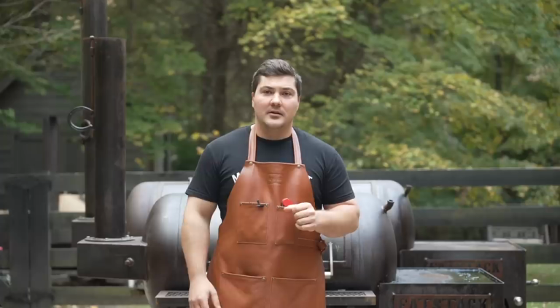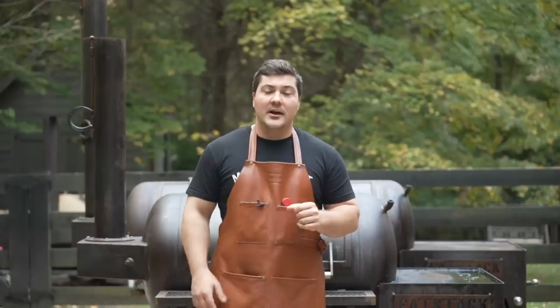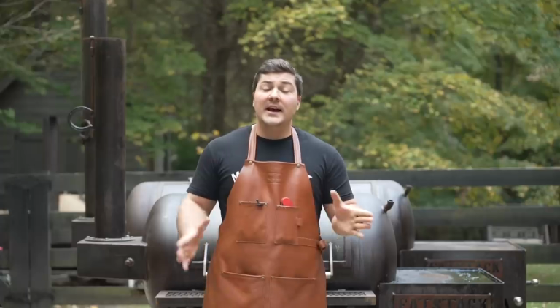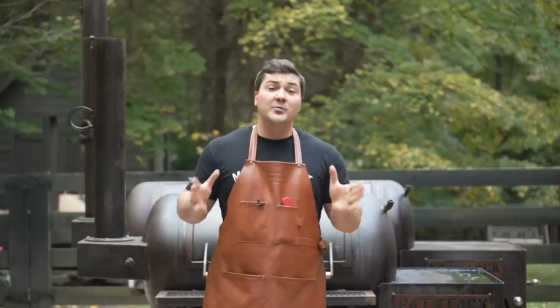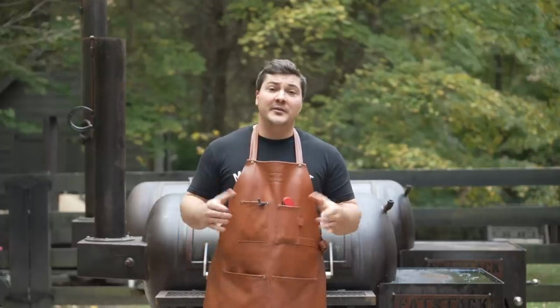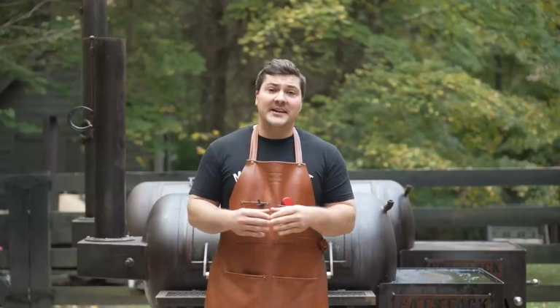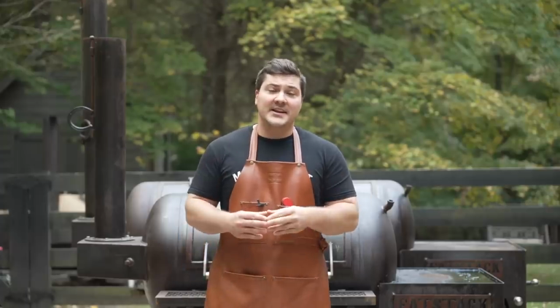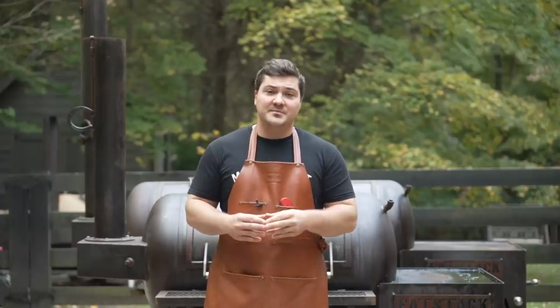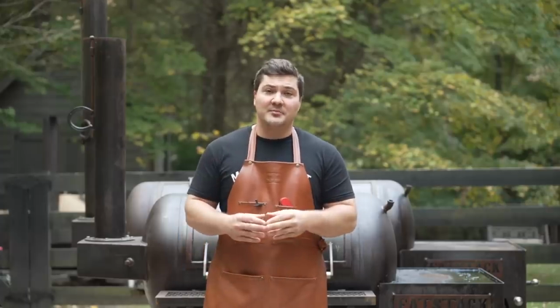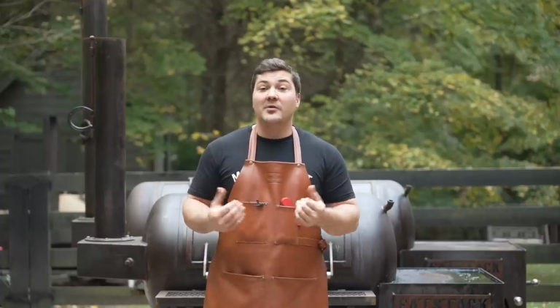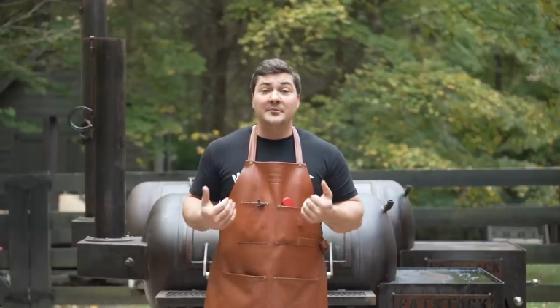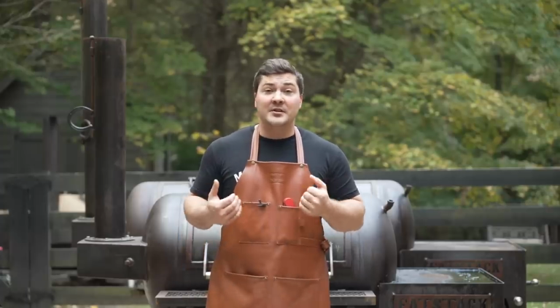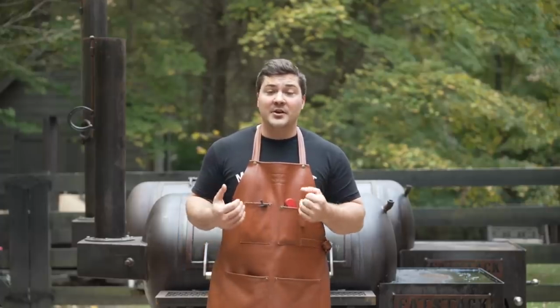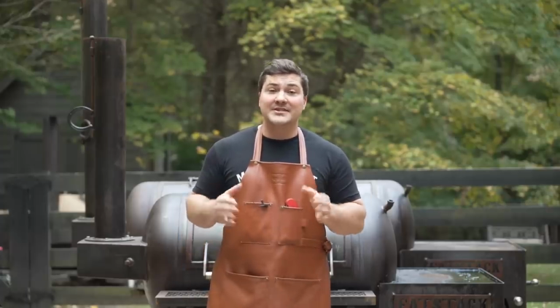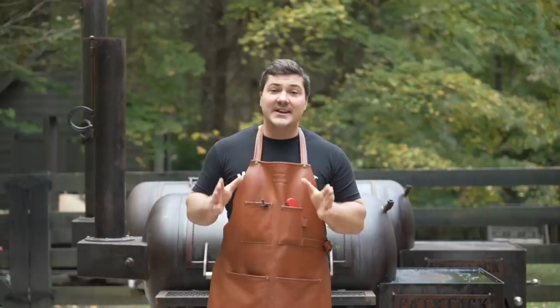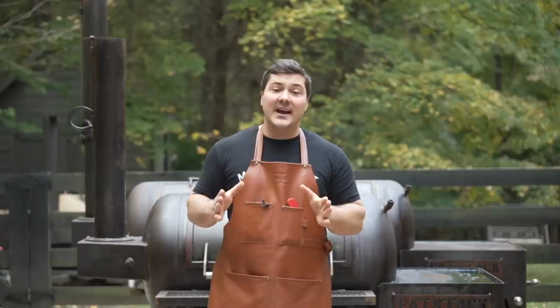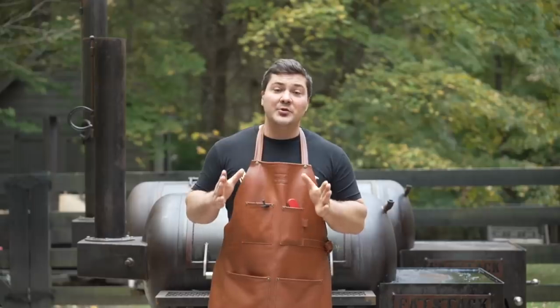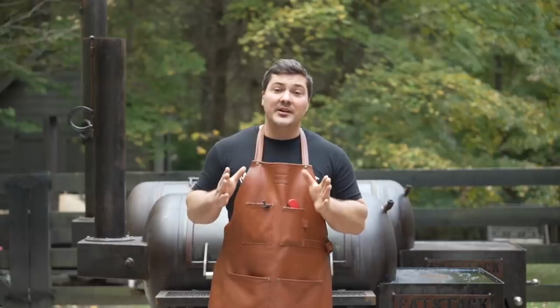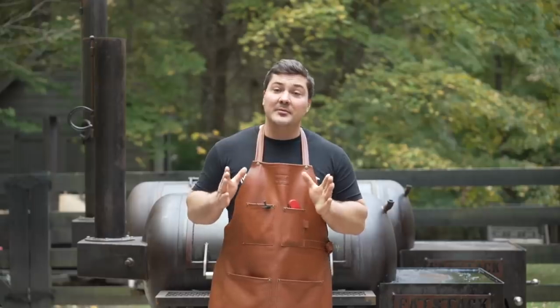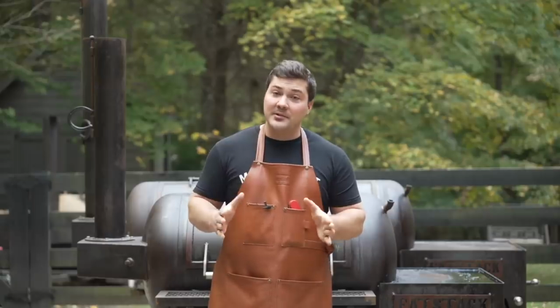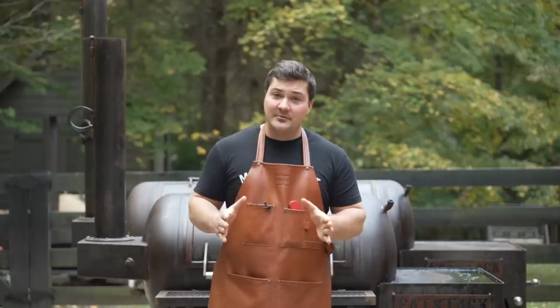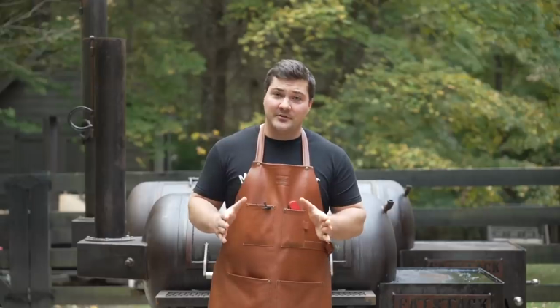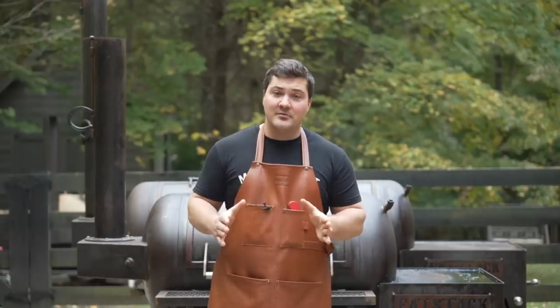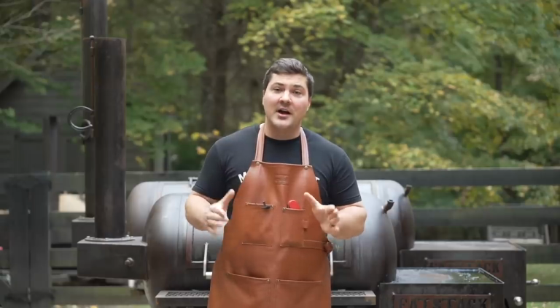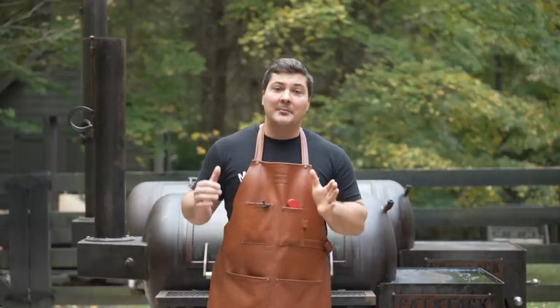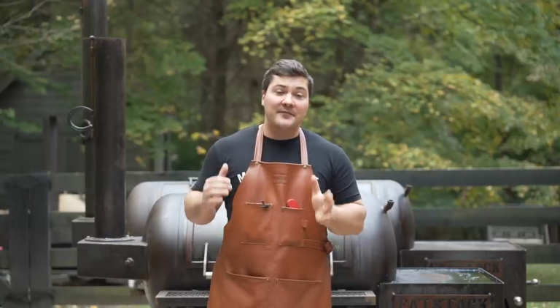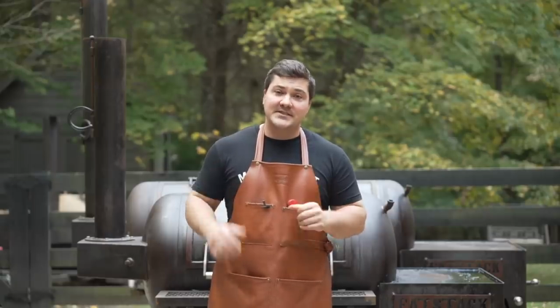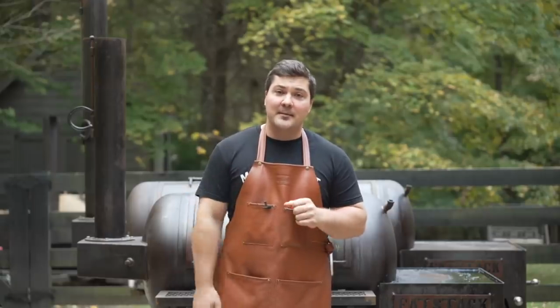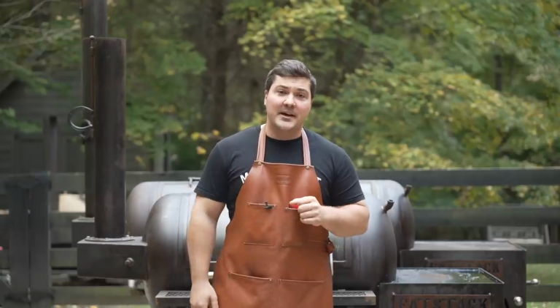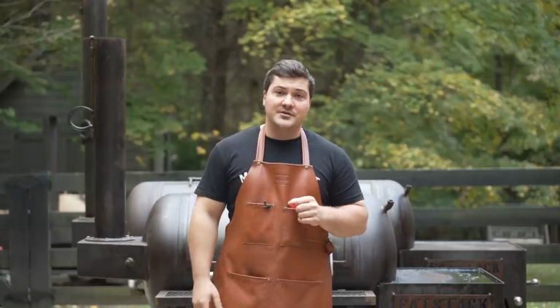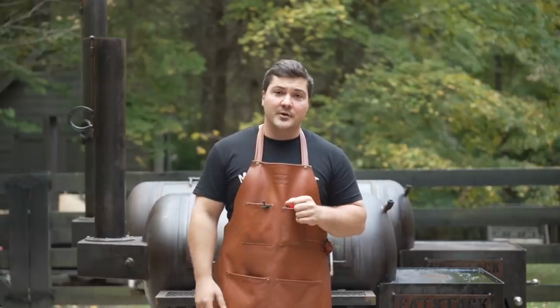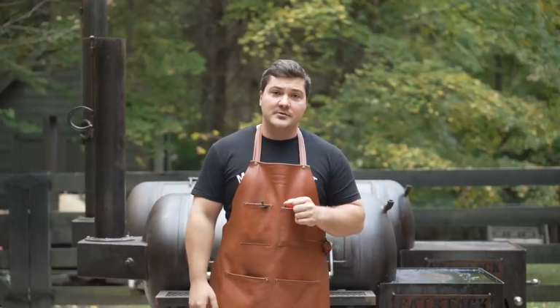Hey guys, welcome to Mad Scientist BBQ. I'm Jeremy Yoder and today I'm doing a complete review on my Fatstack backyard smokers.